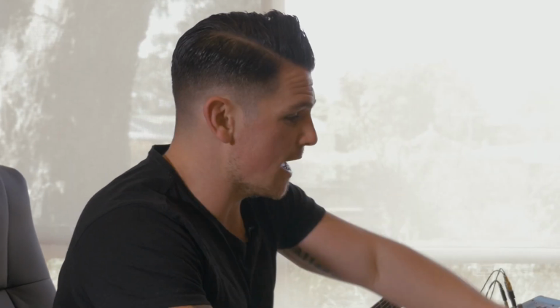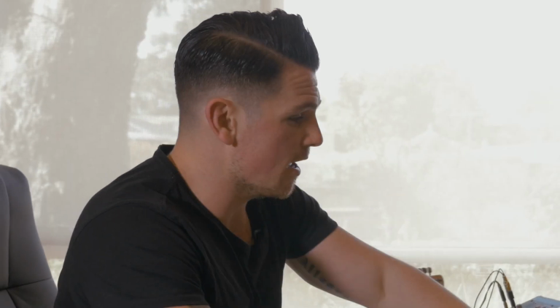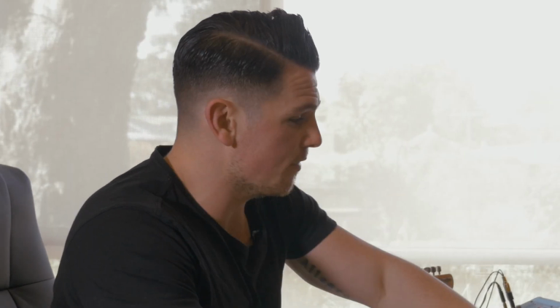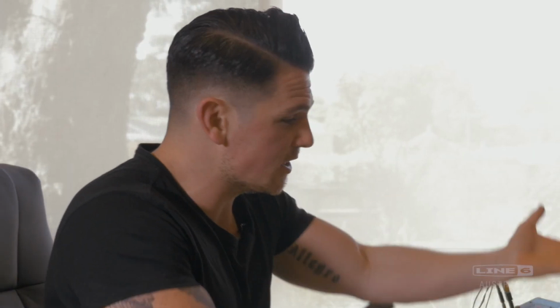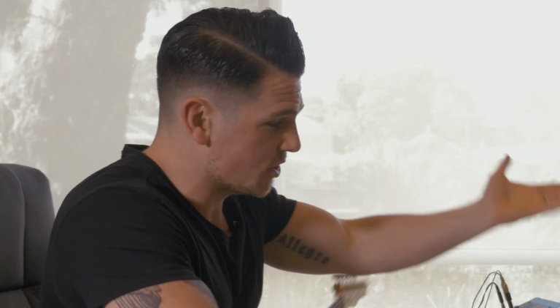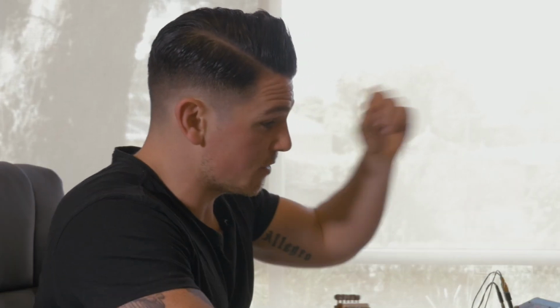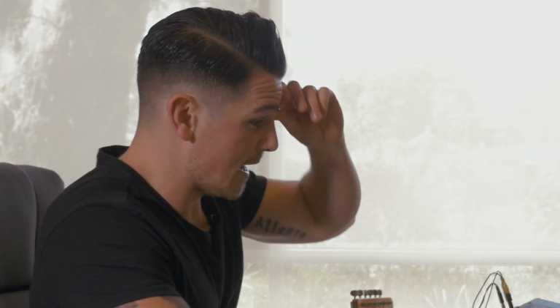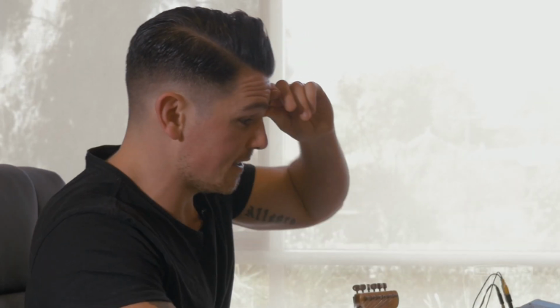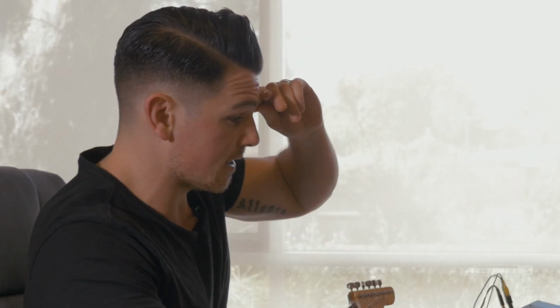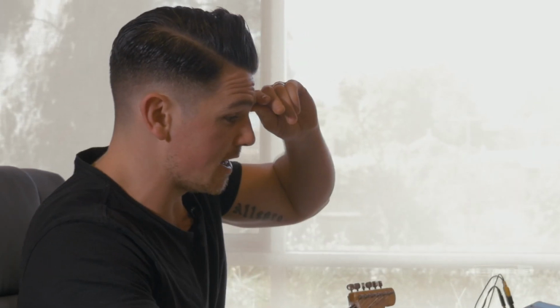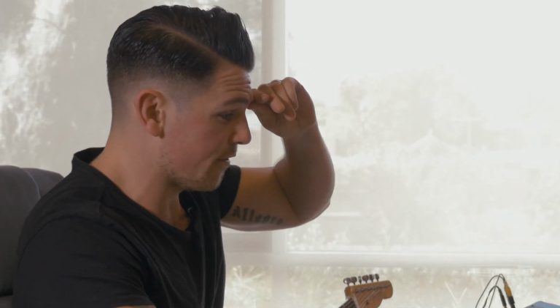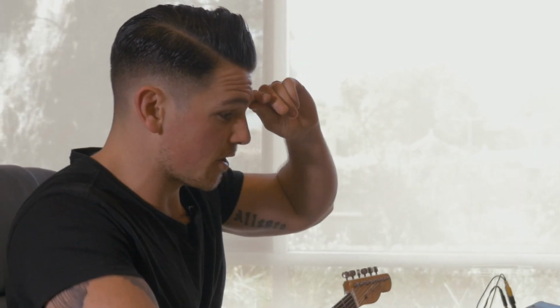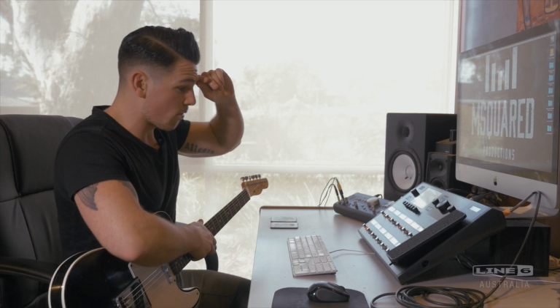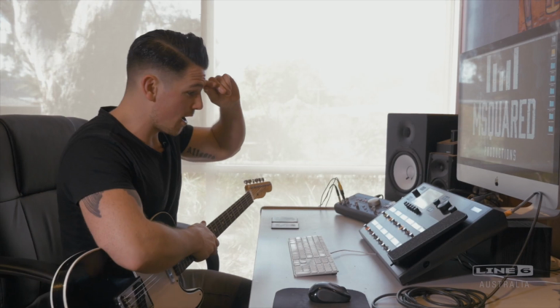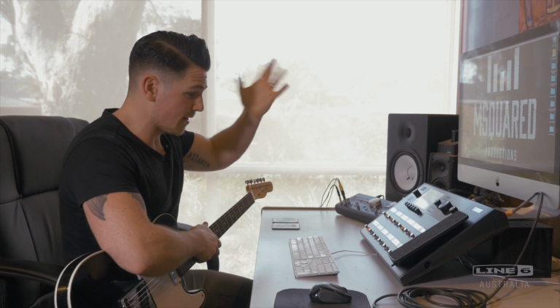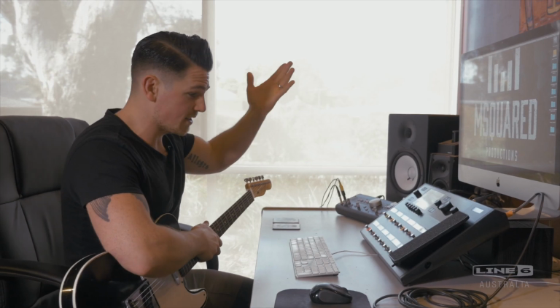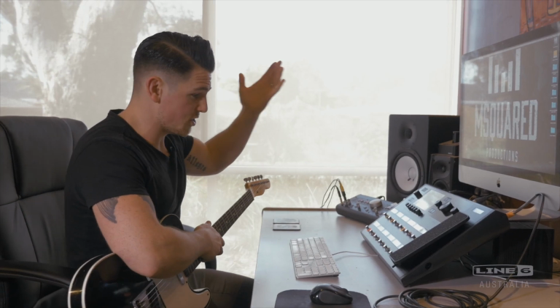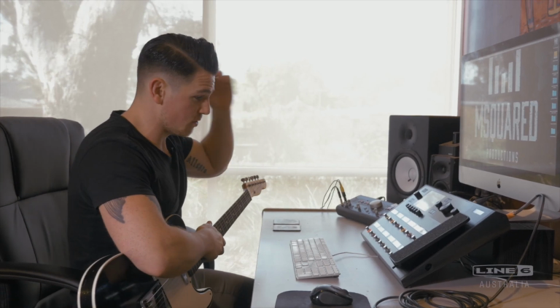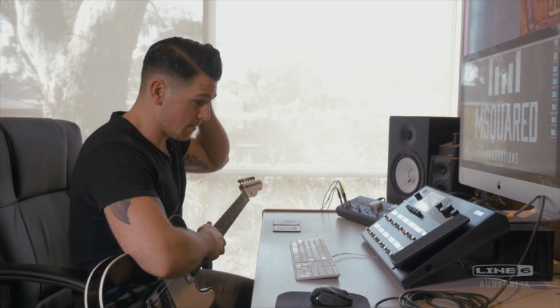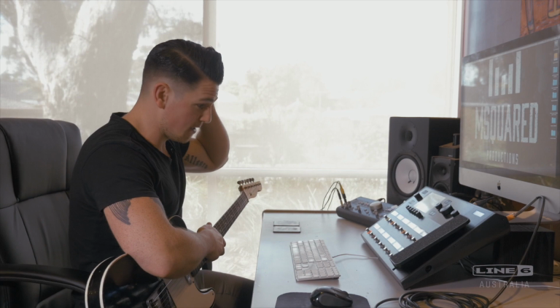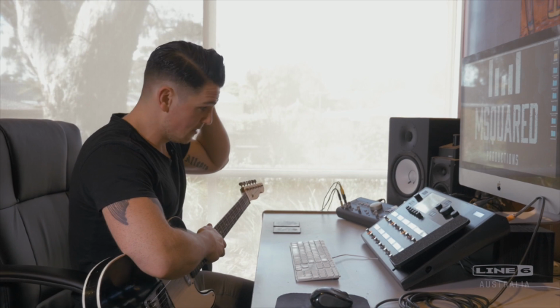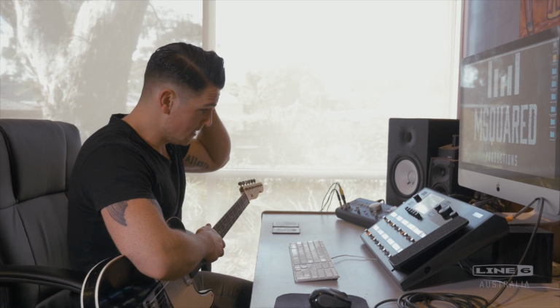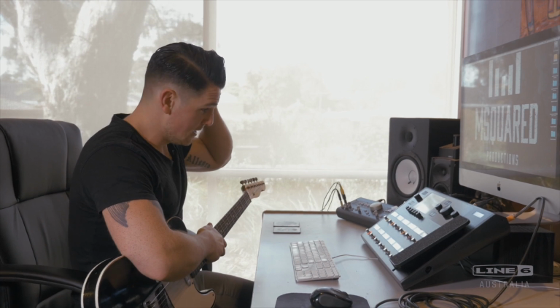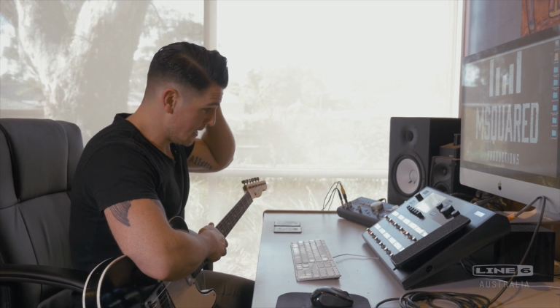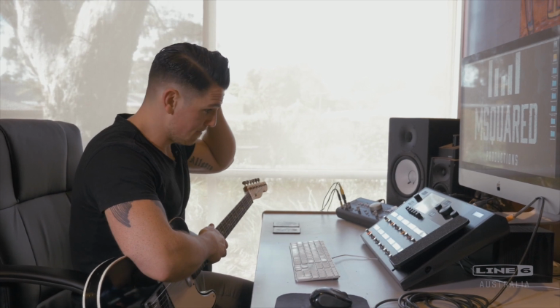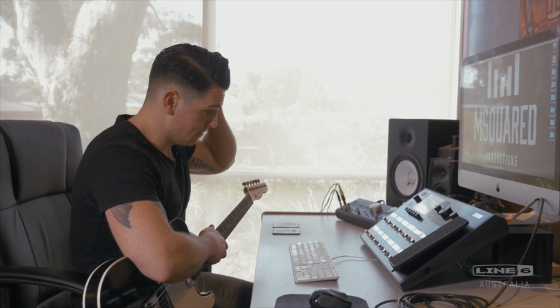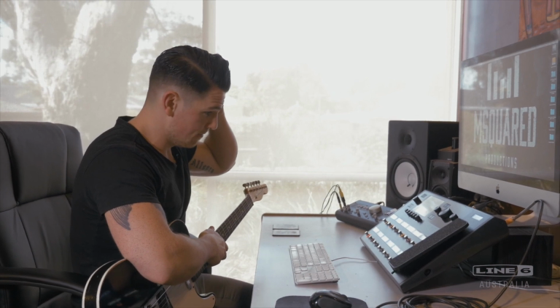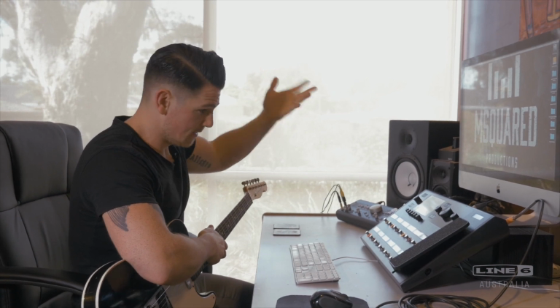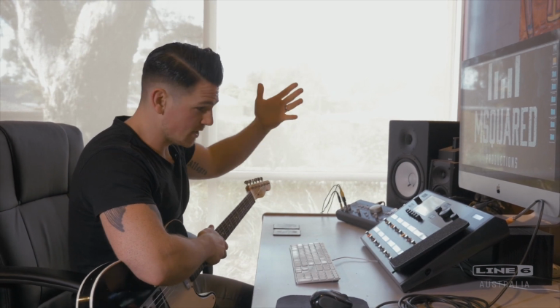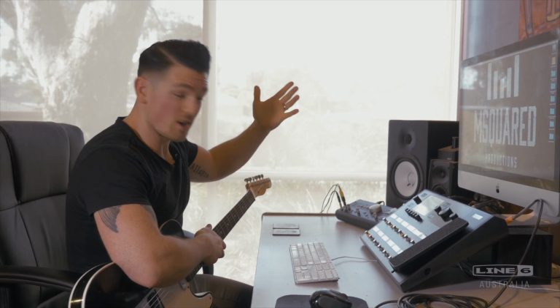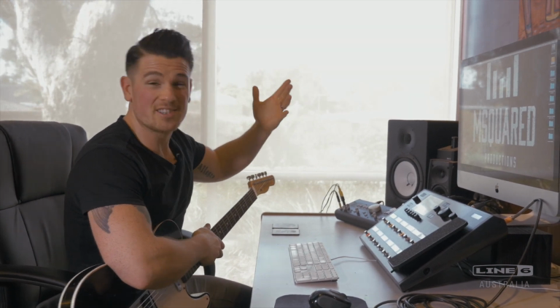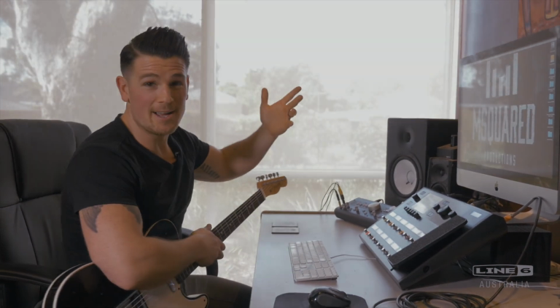So that's basically where I start if I'm going to rock up at a session or something.